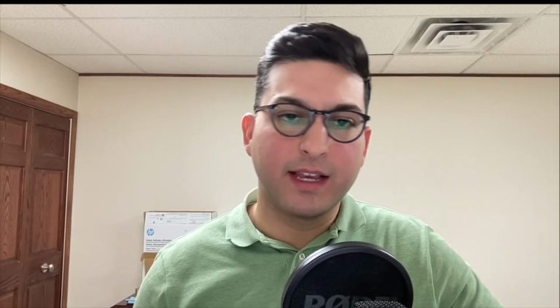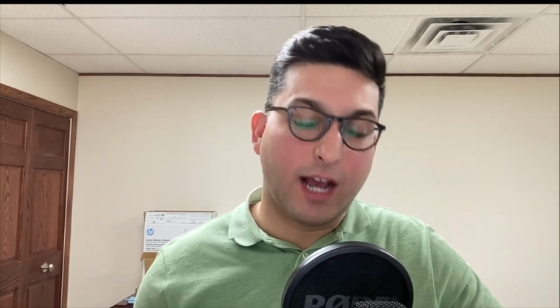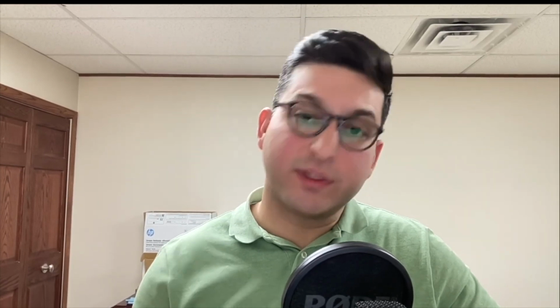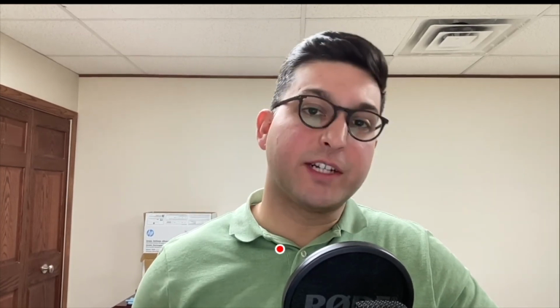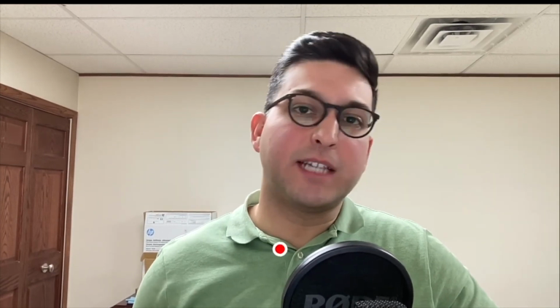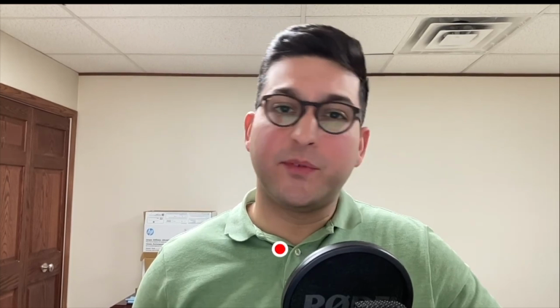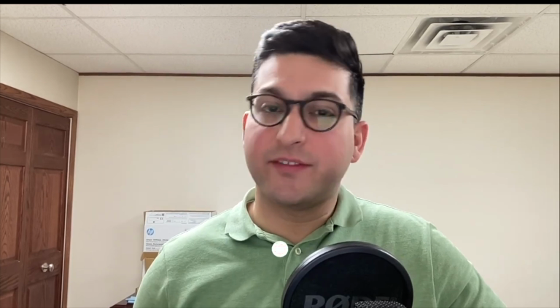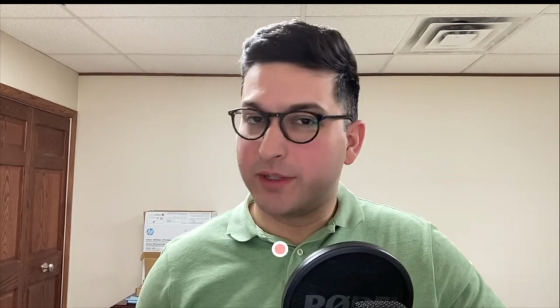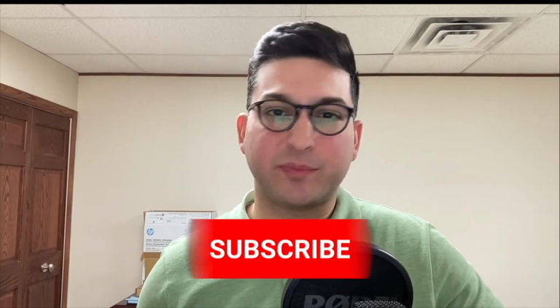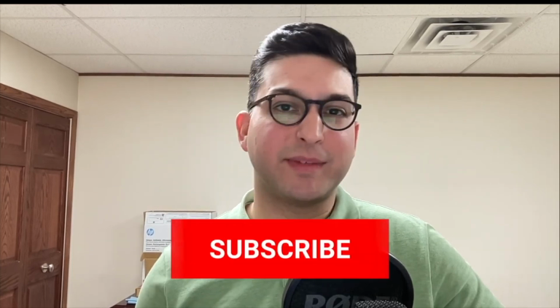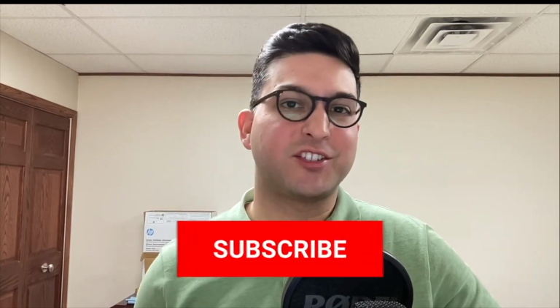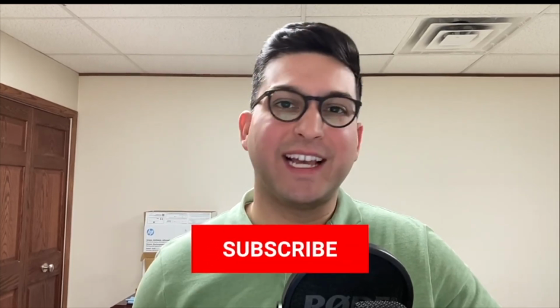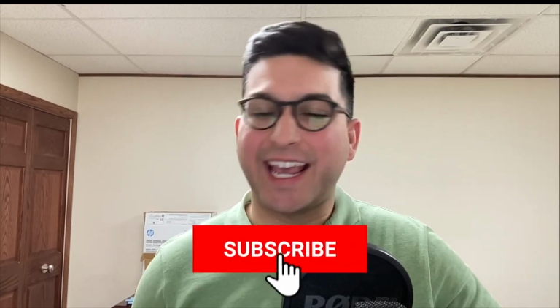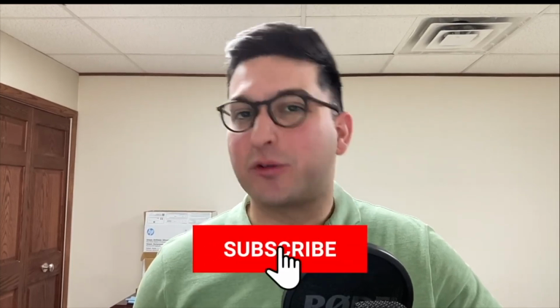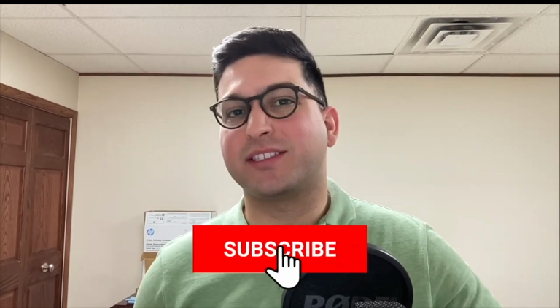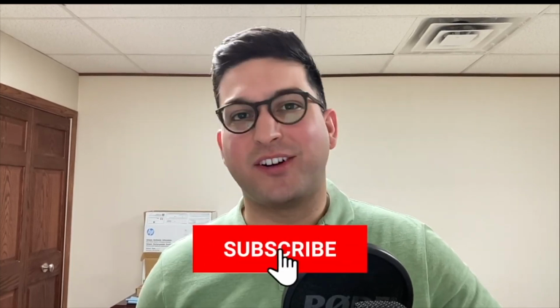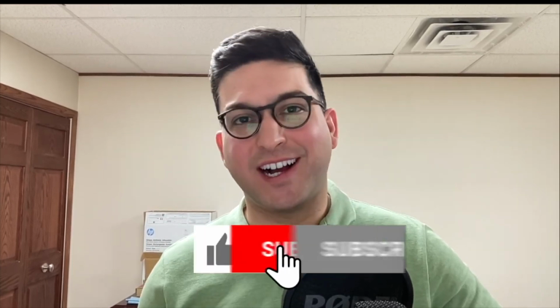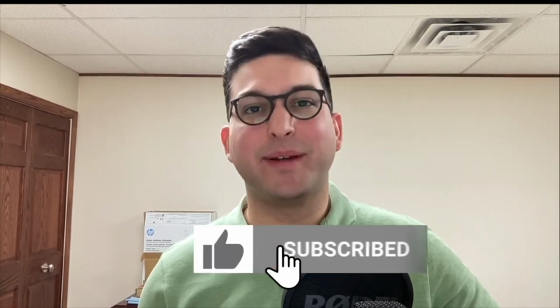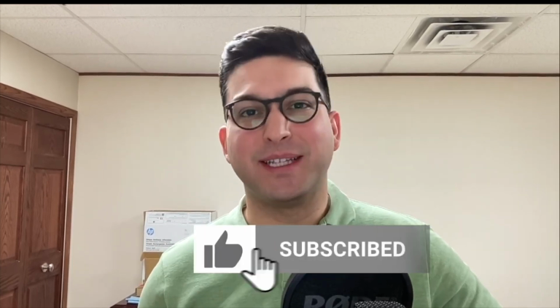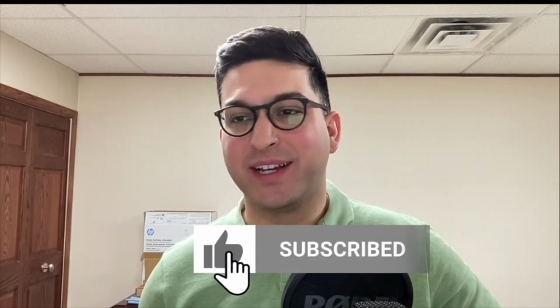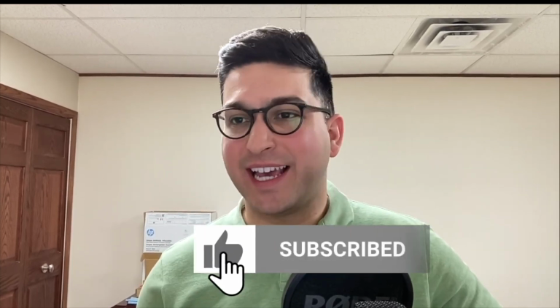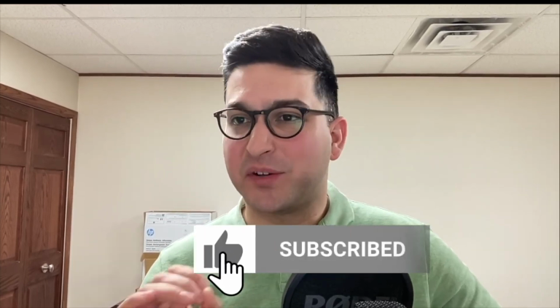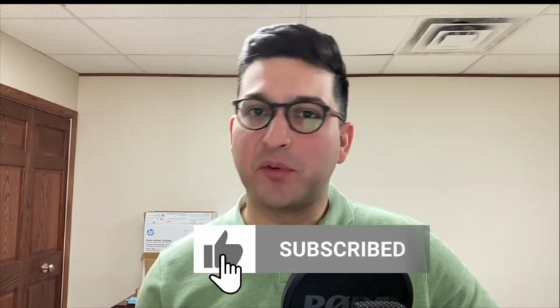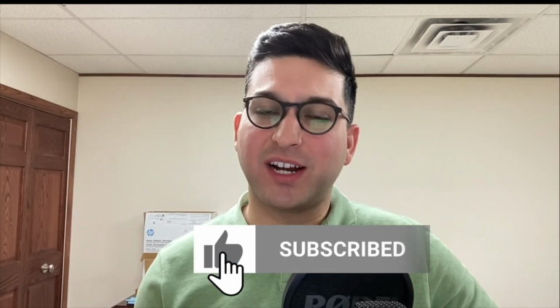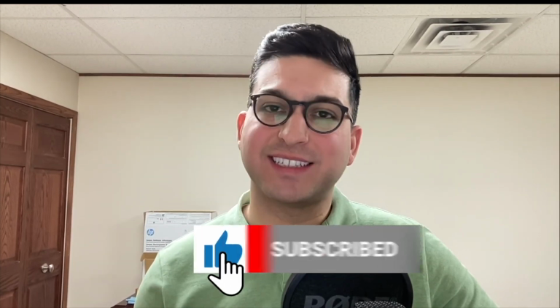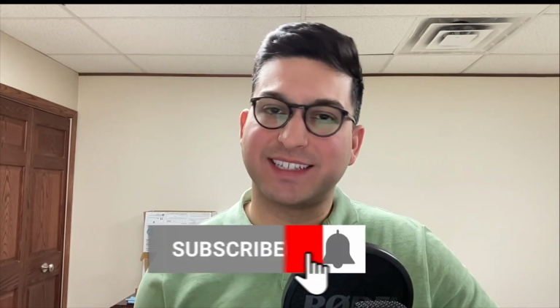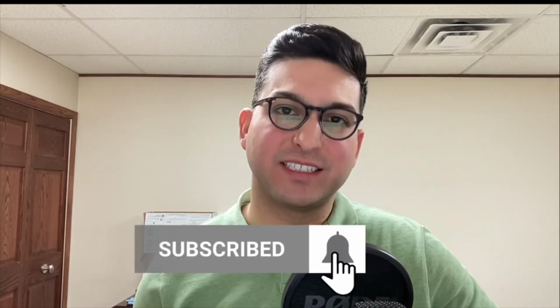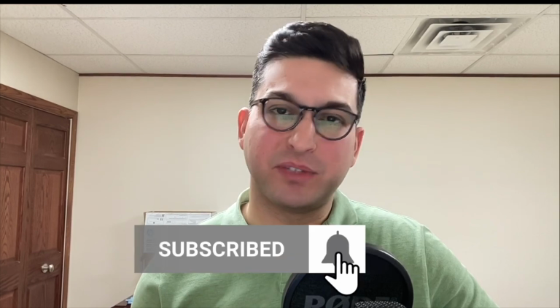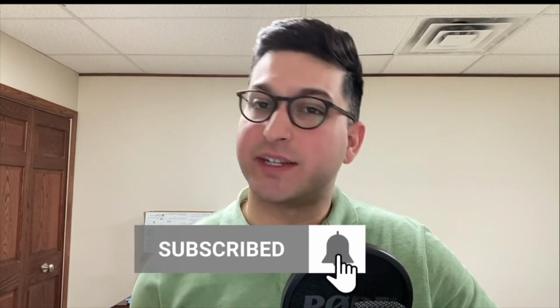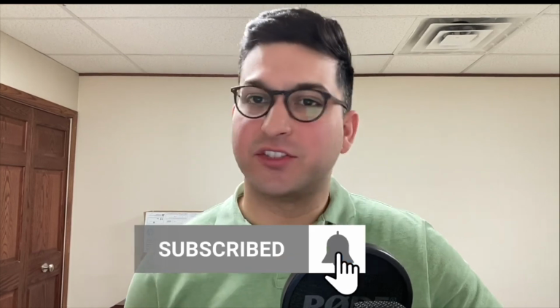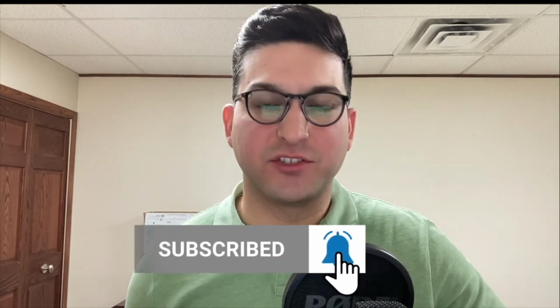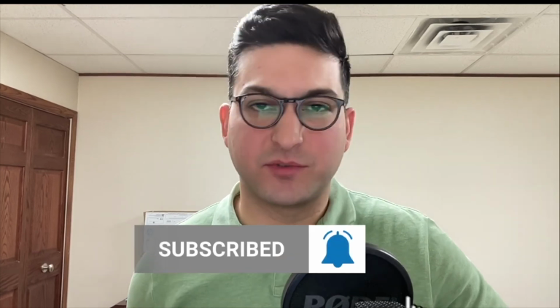I hope this video was helpful. If it was, please make sure to like. Any questions at all, comment below. If you want more content like this, please make sure to subscribe.